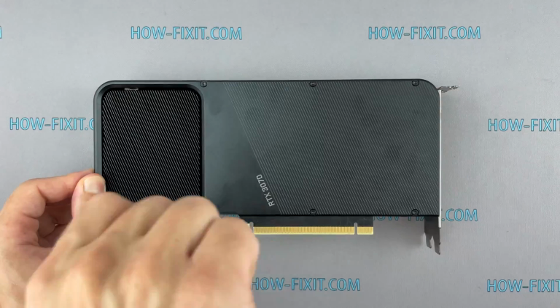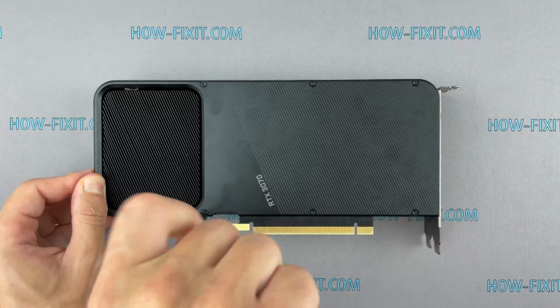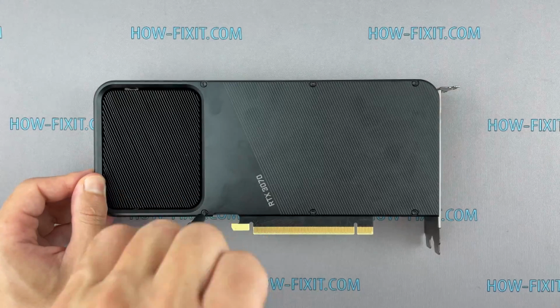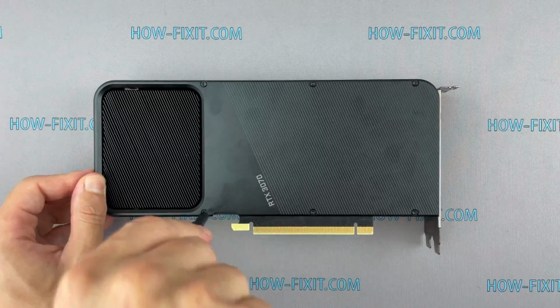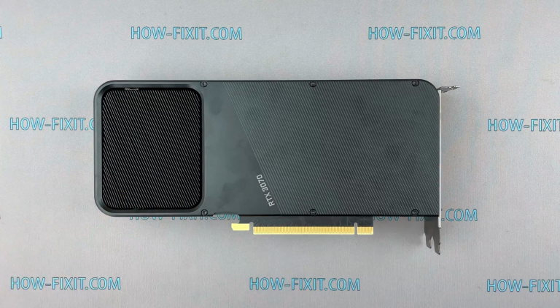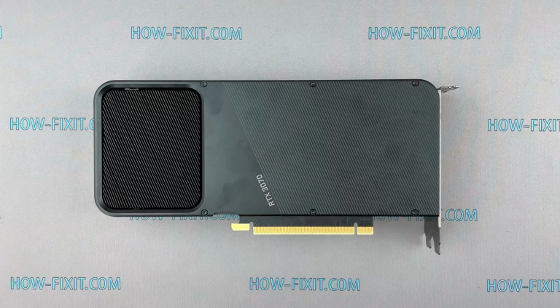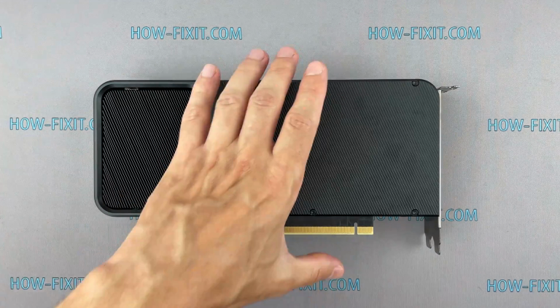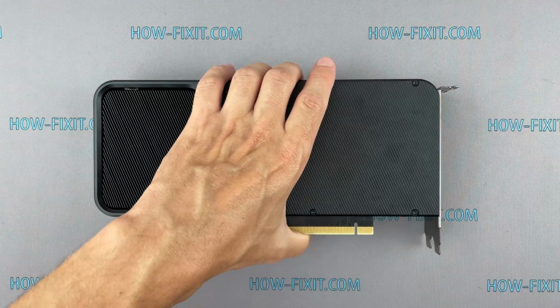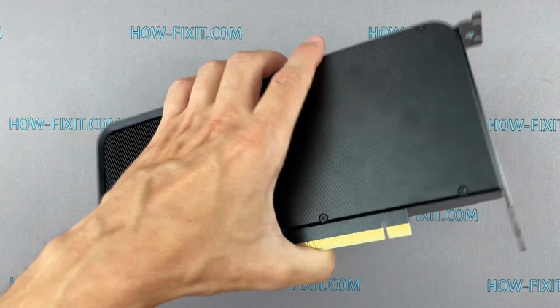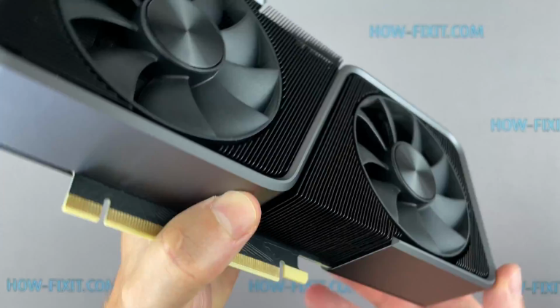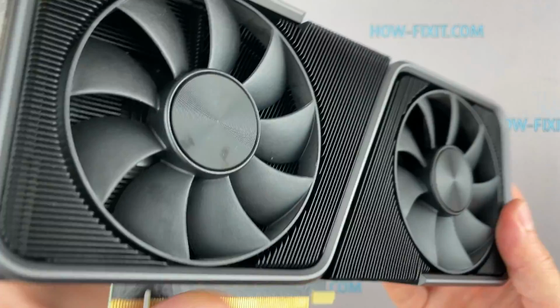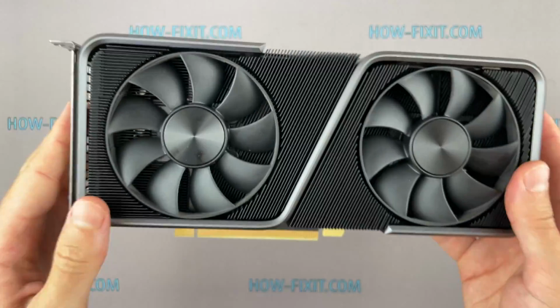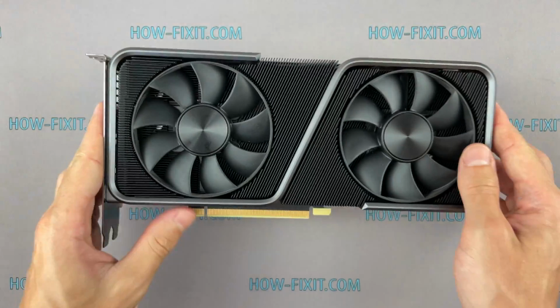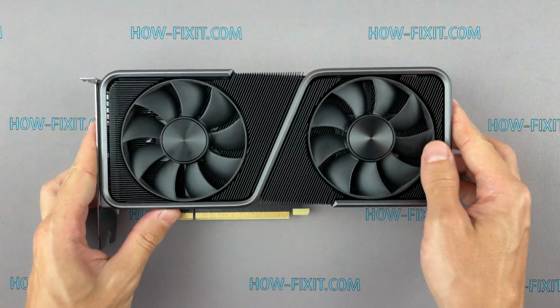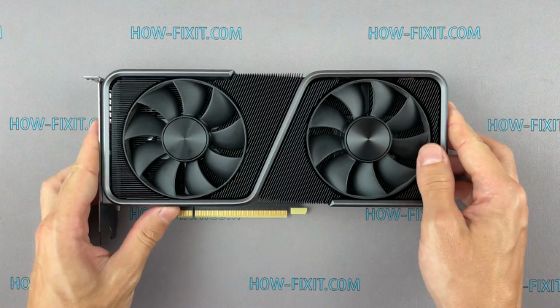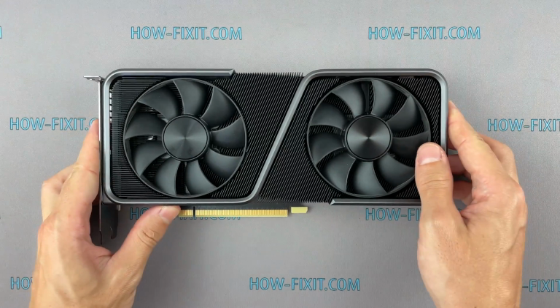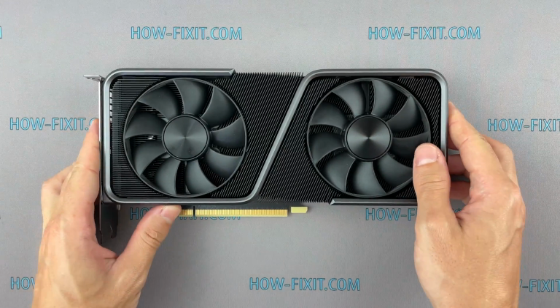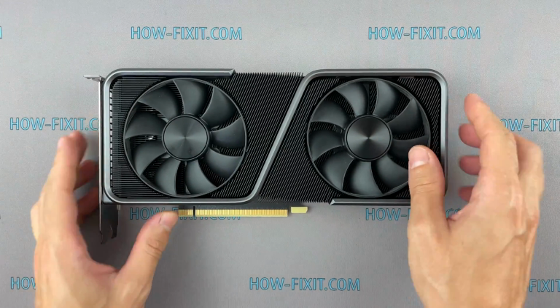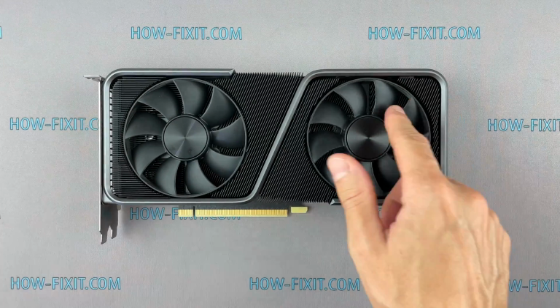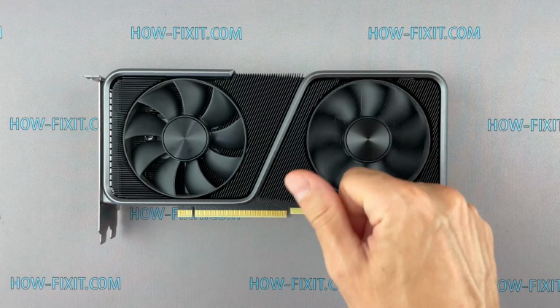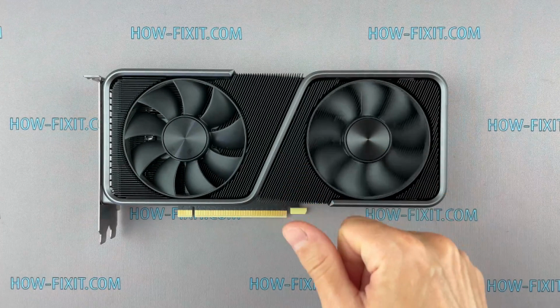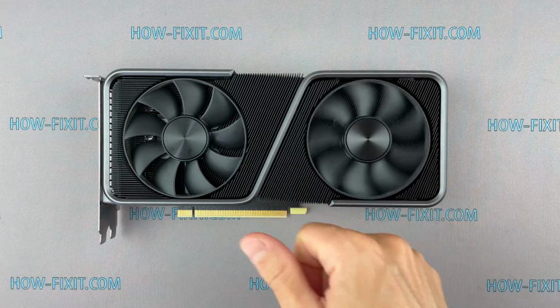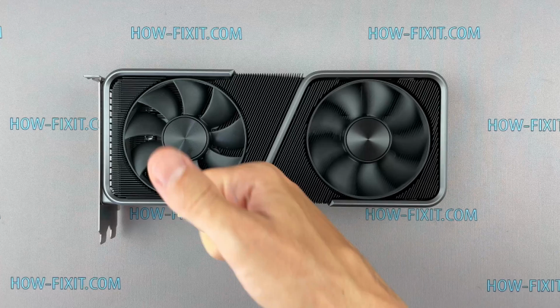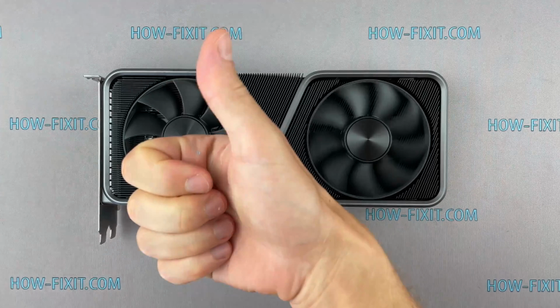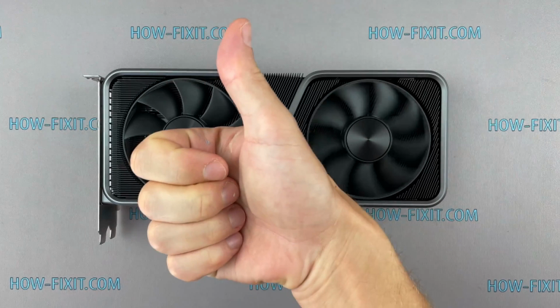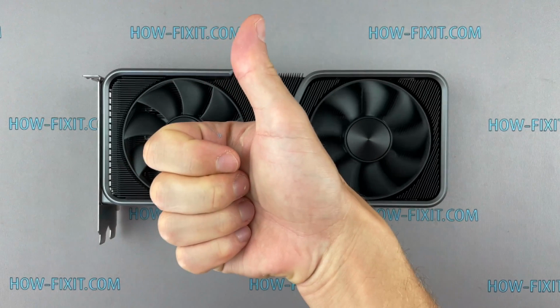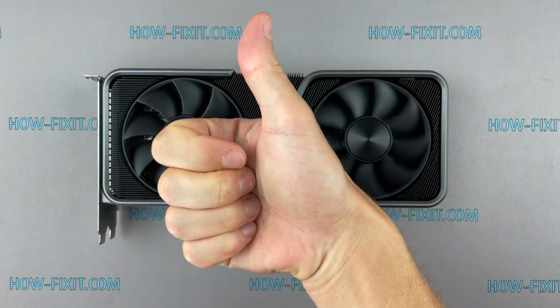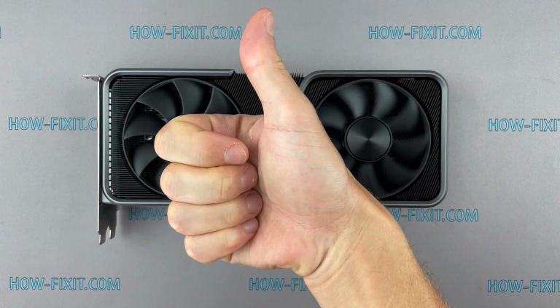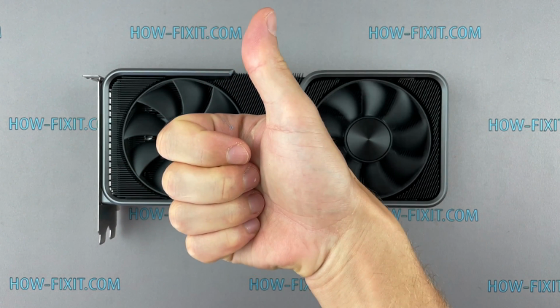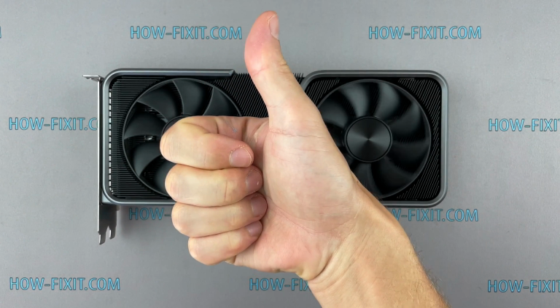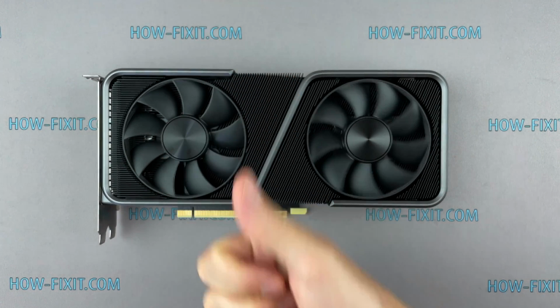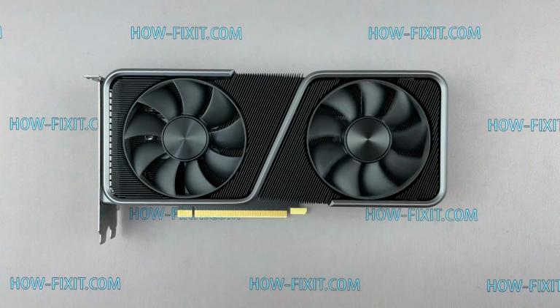On this step repair is complete. I hope this video was useful for you, and see you guys next time.